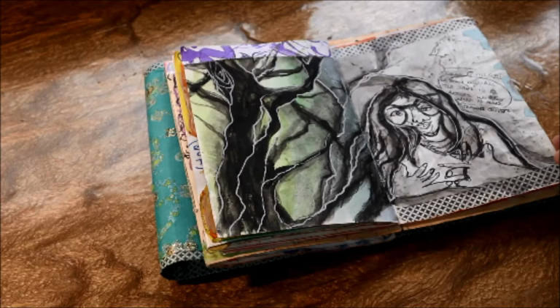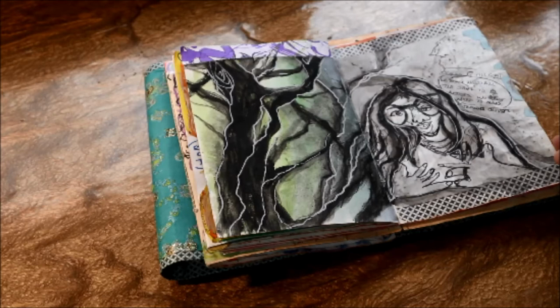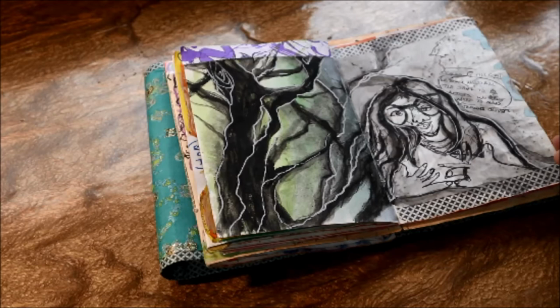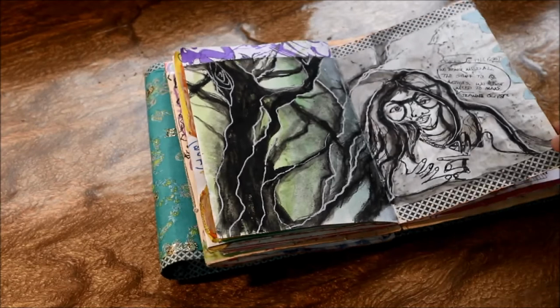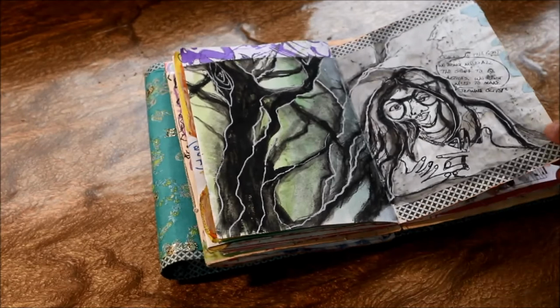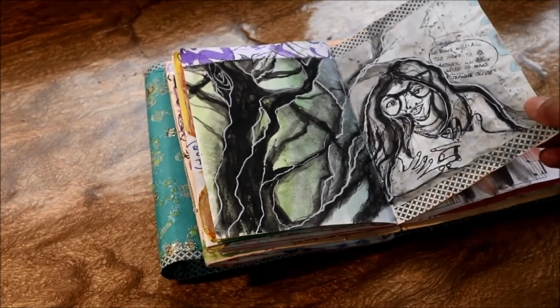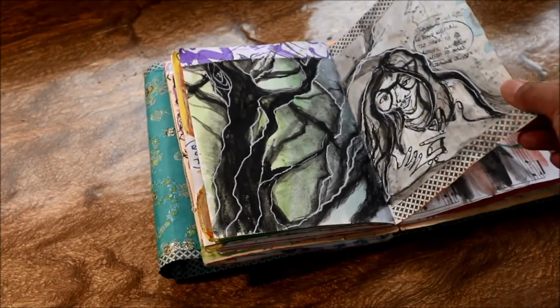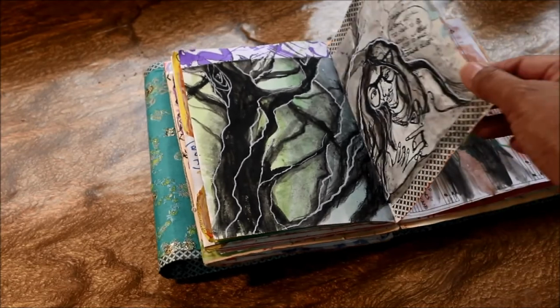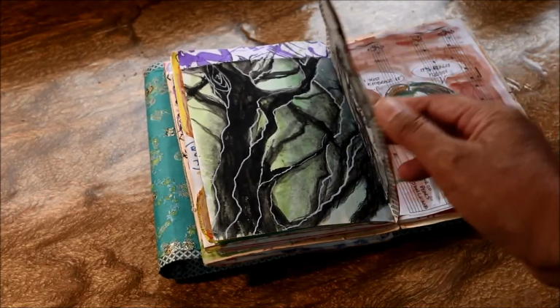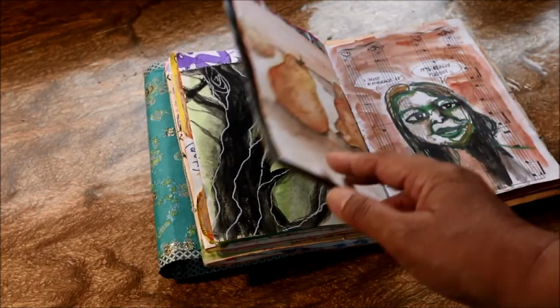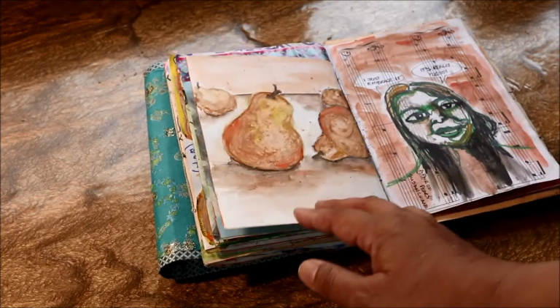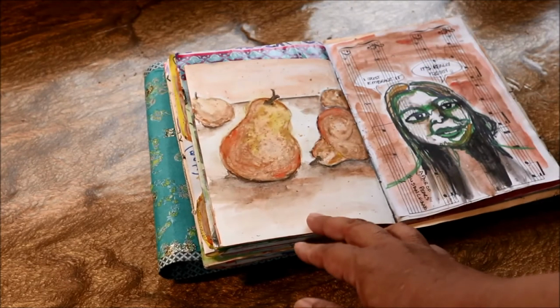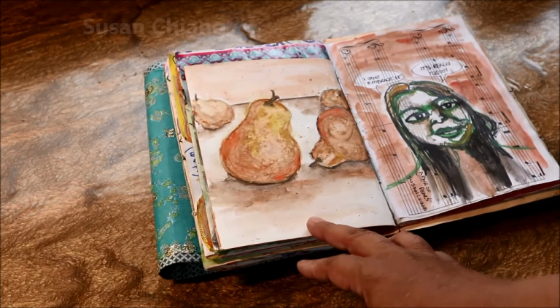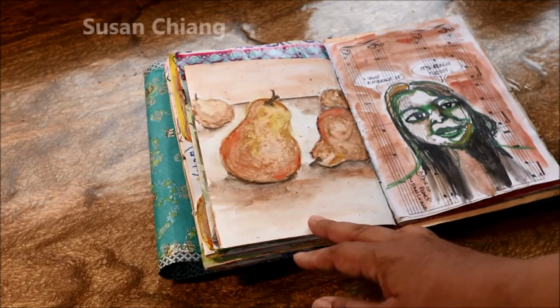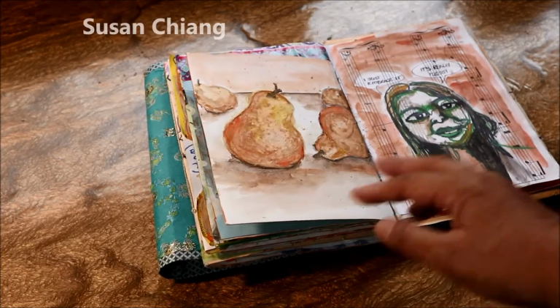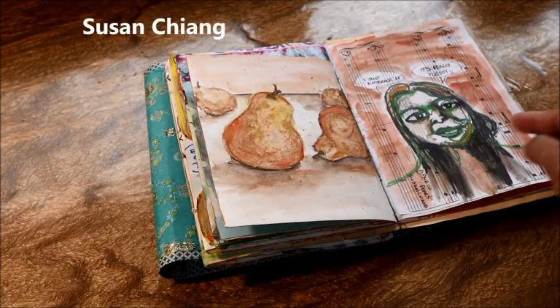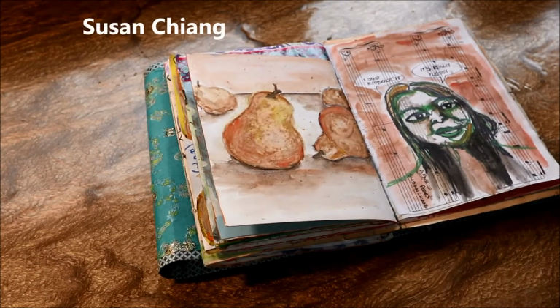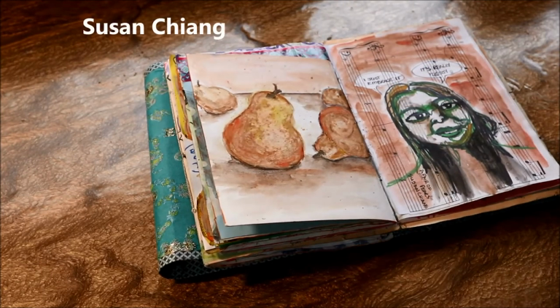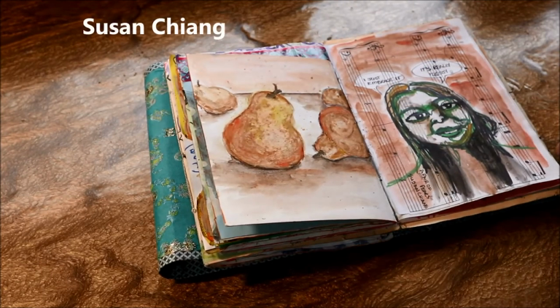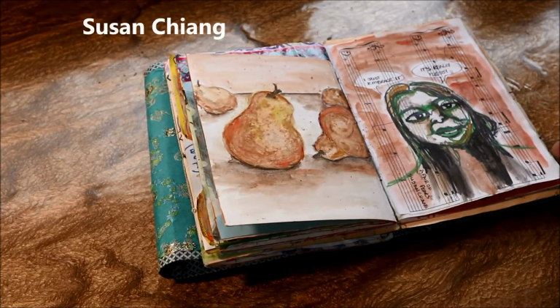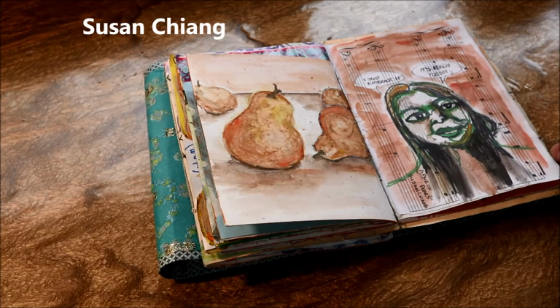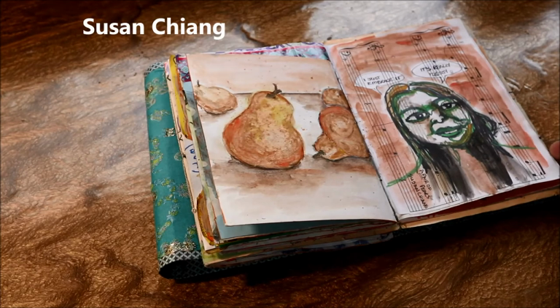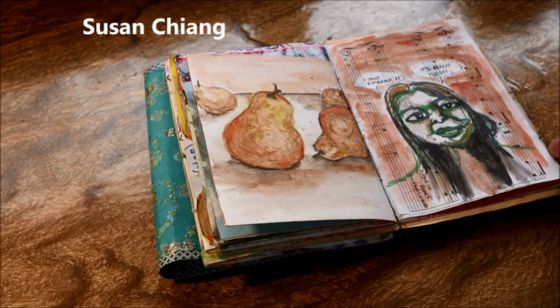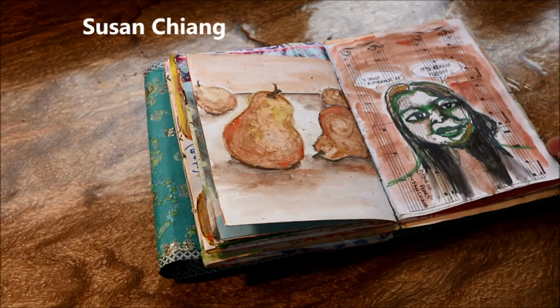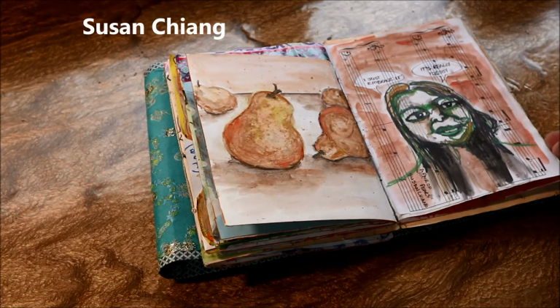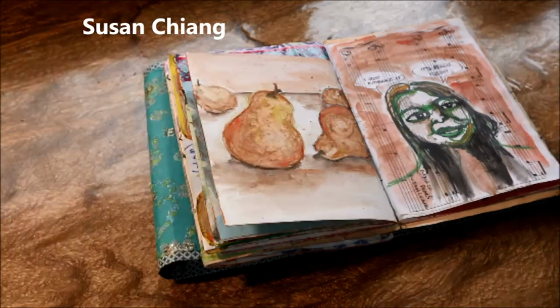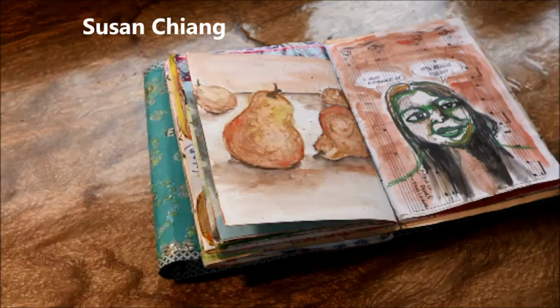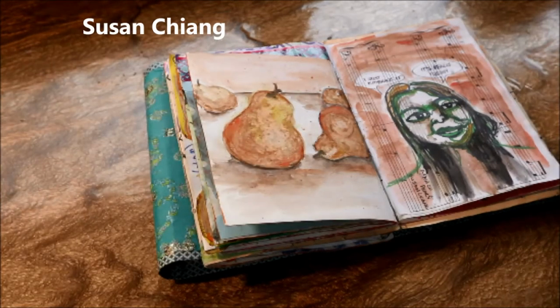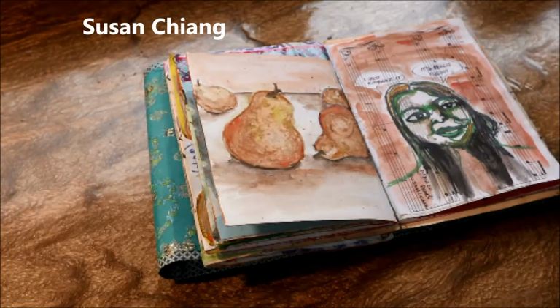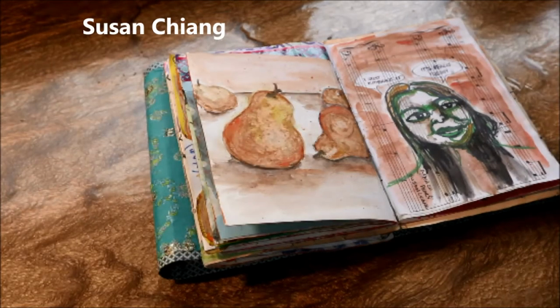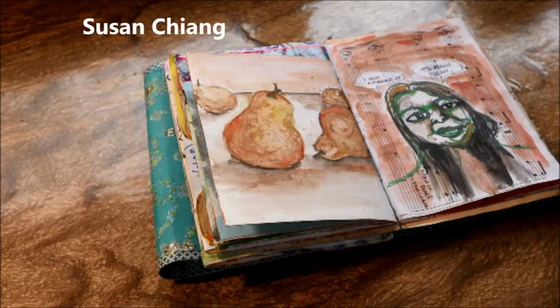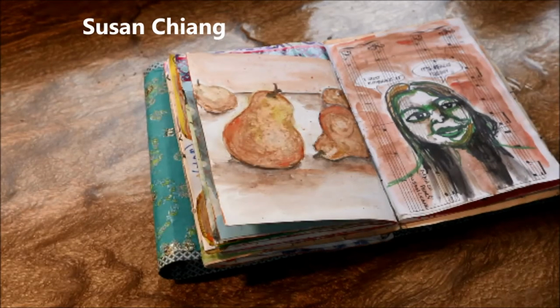Here's another page — Susan Chang did a session on watercolor pairs.